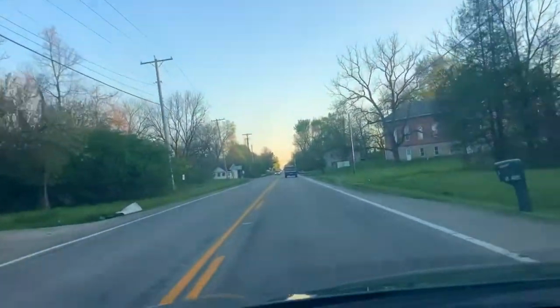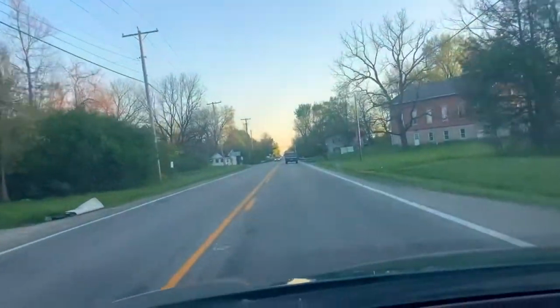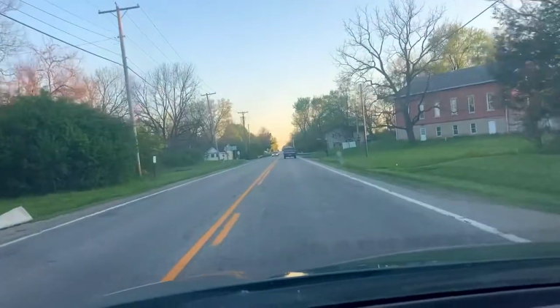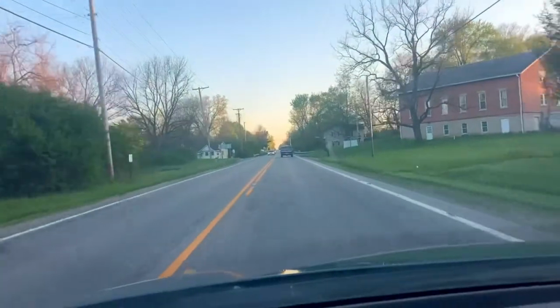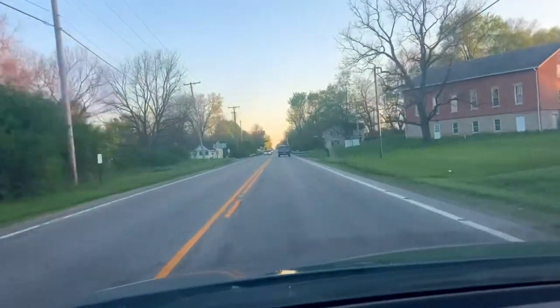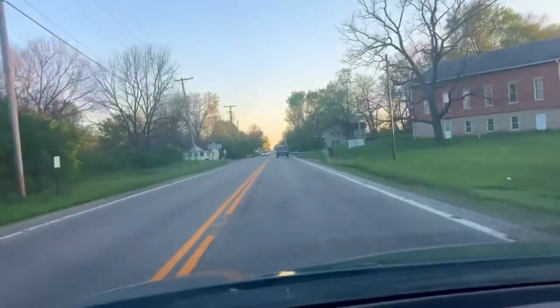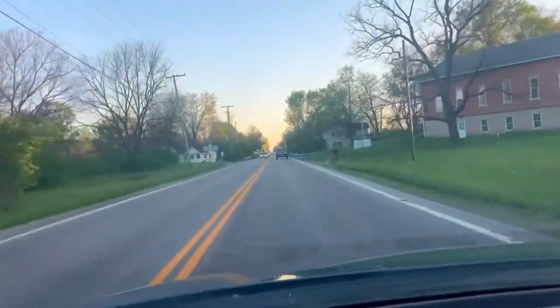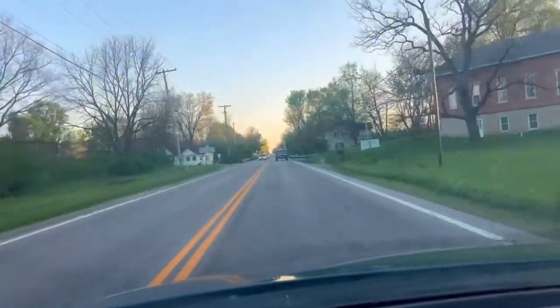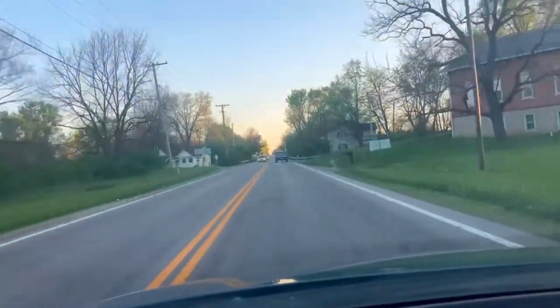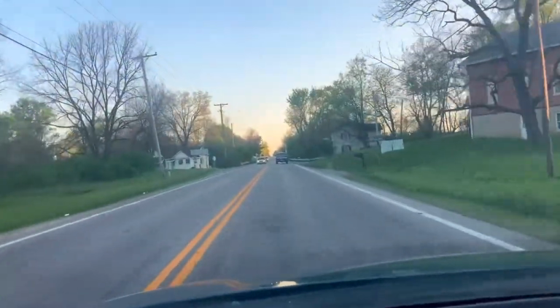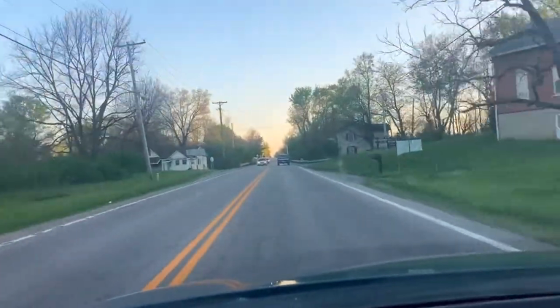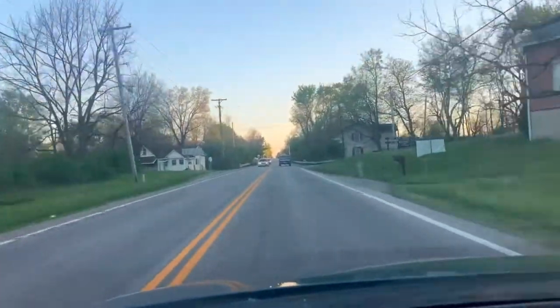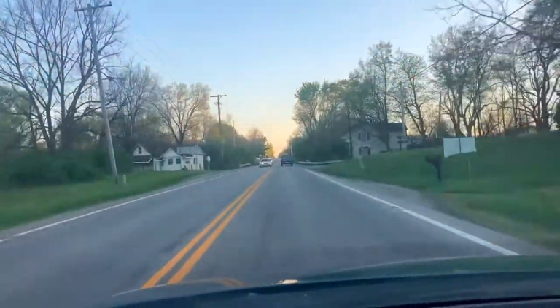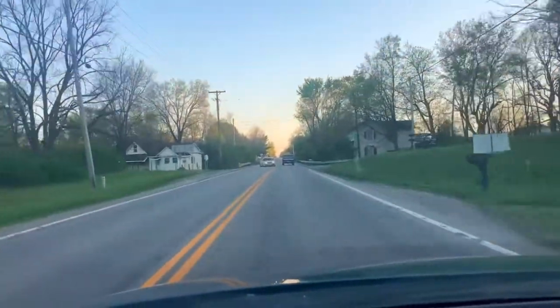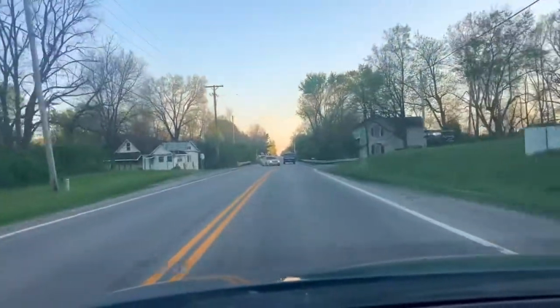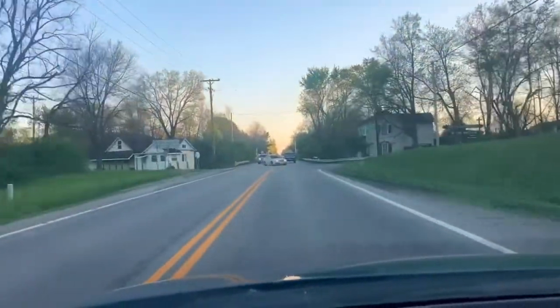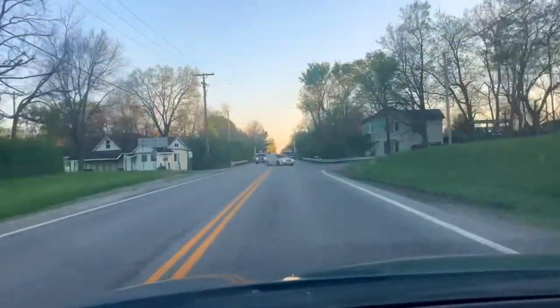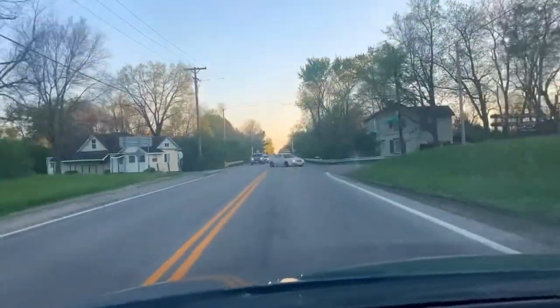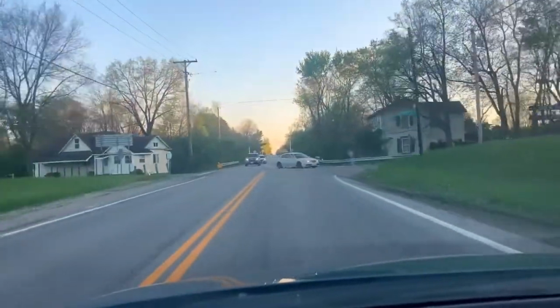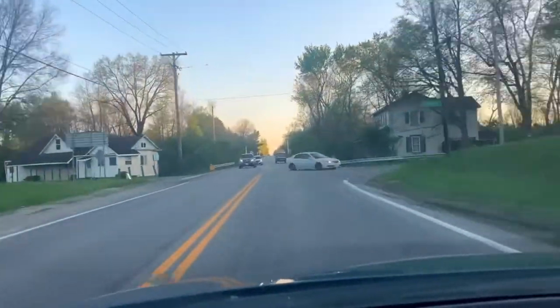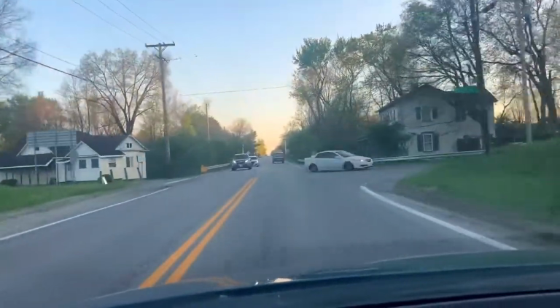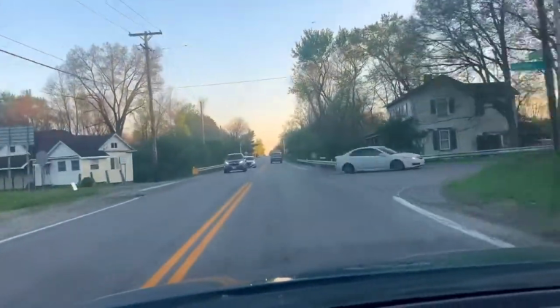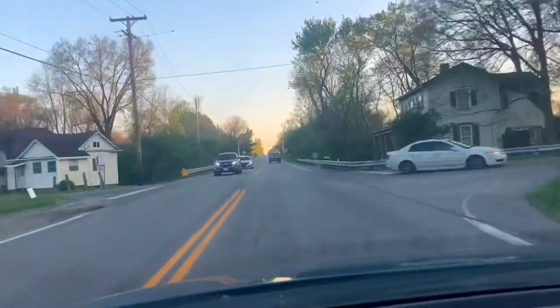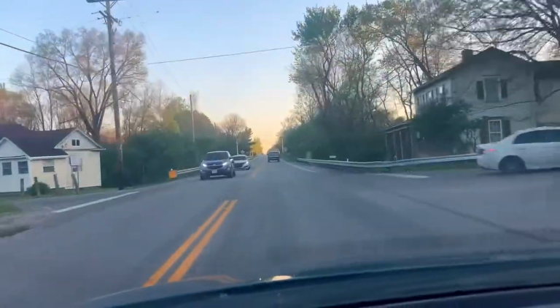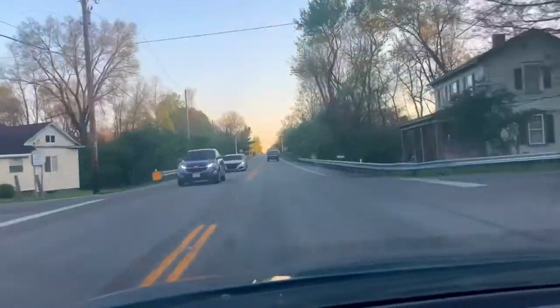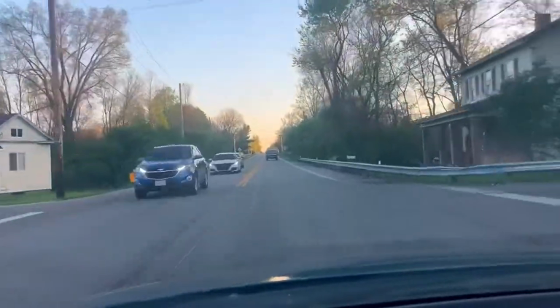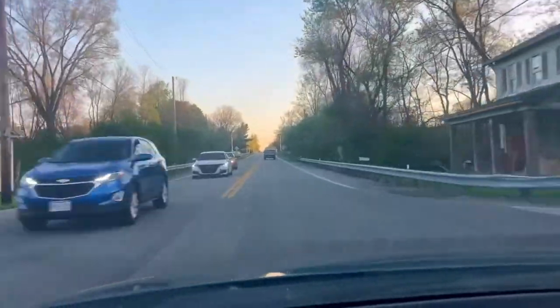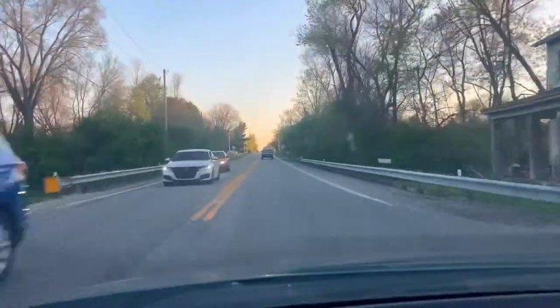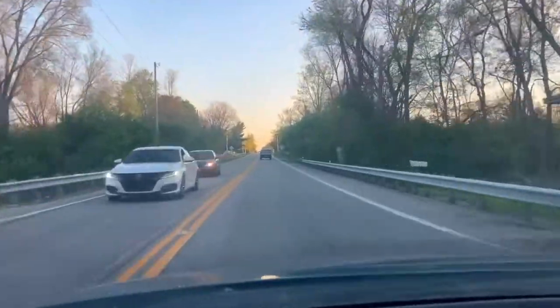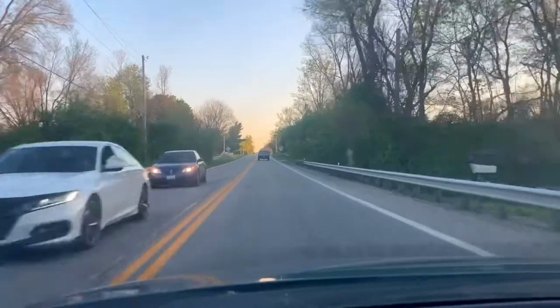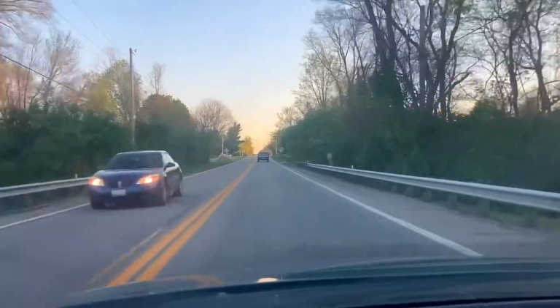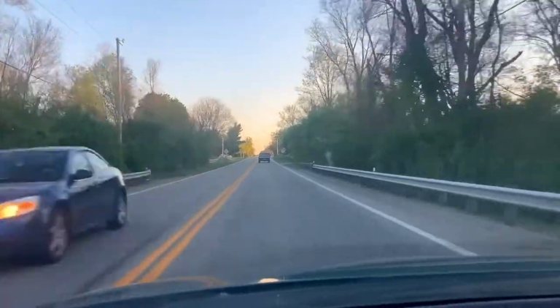Infirmary Road. Yeah, literally this place is called Infirmary Road. Interesting.